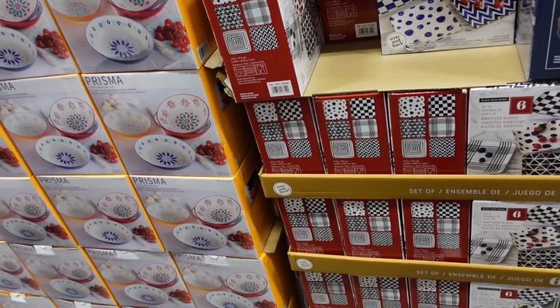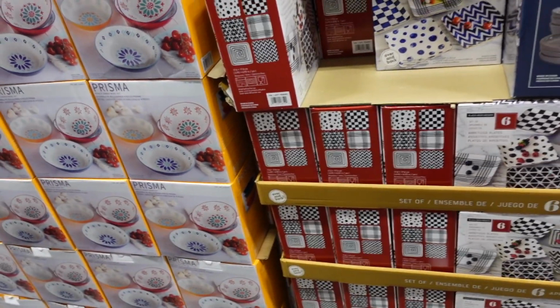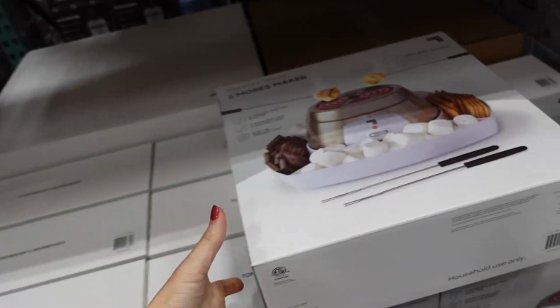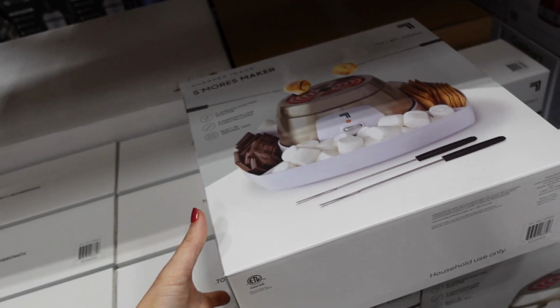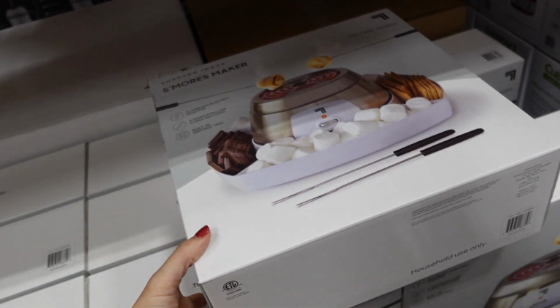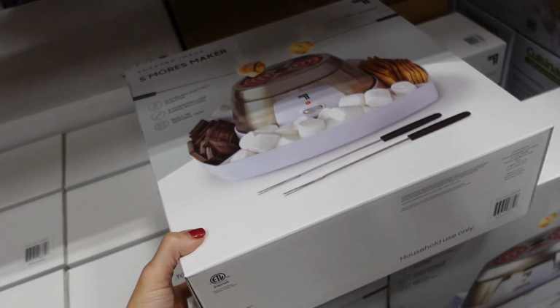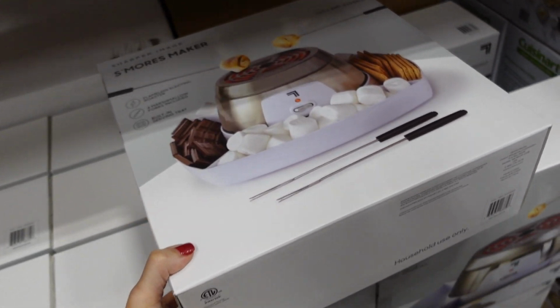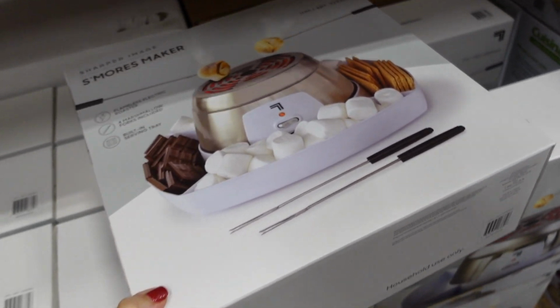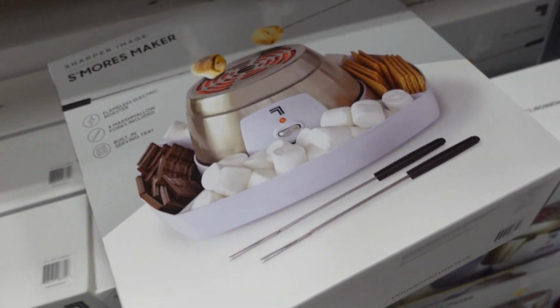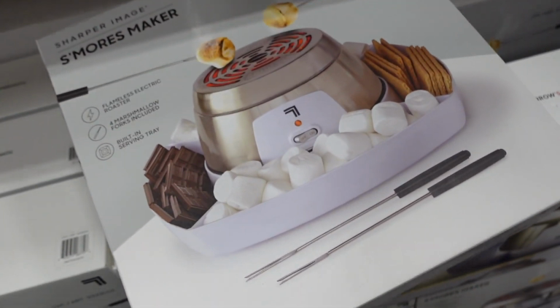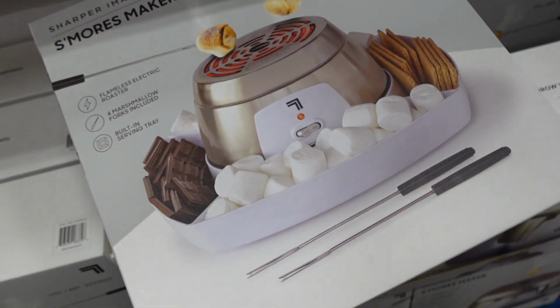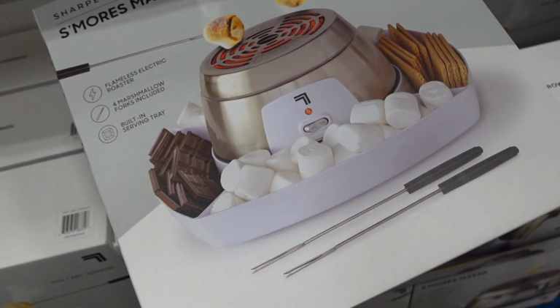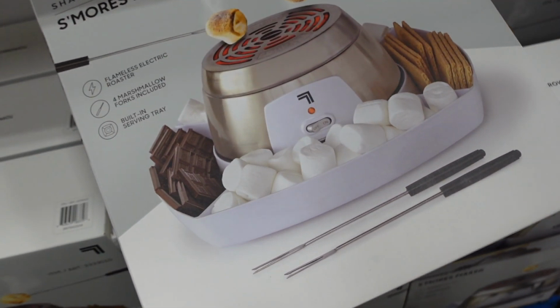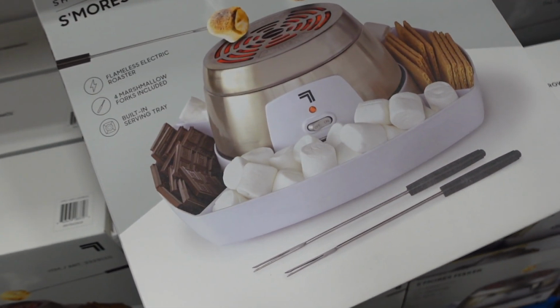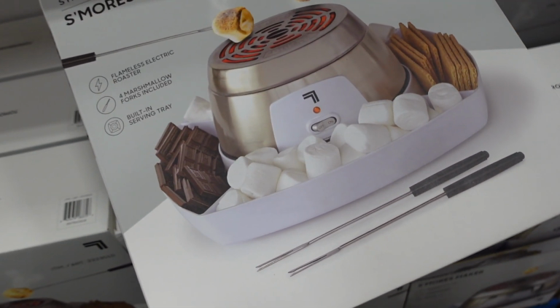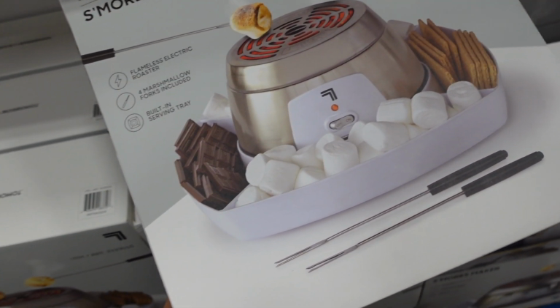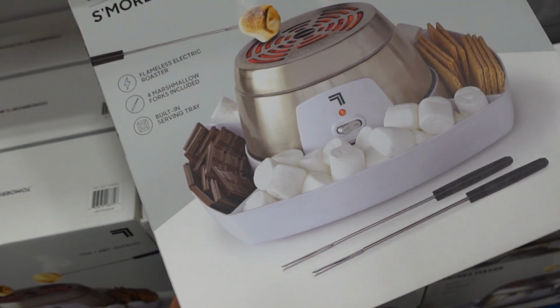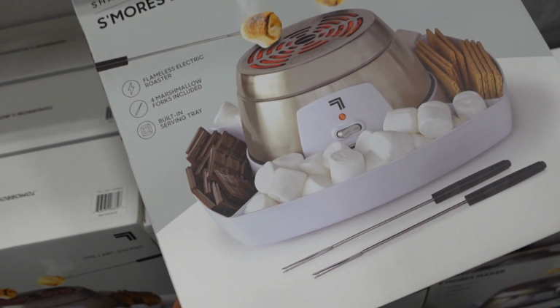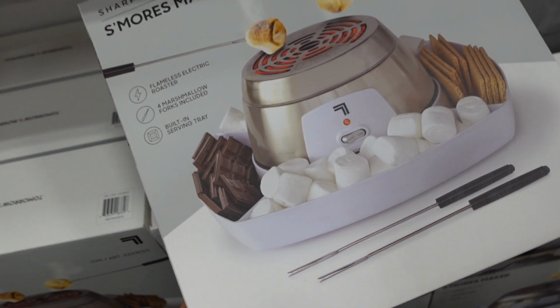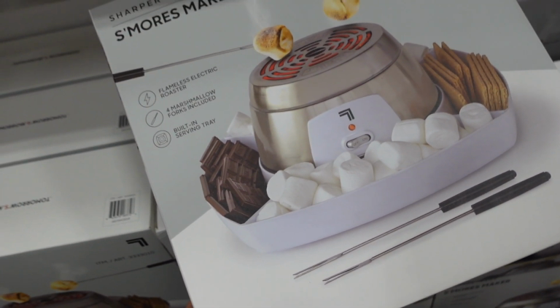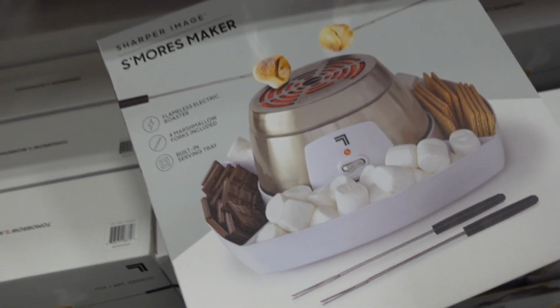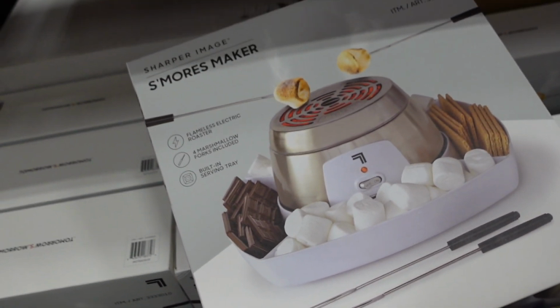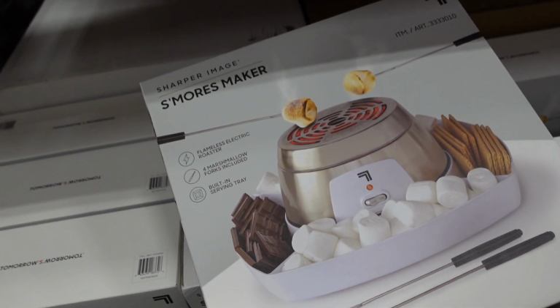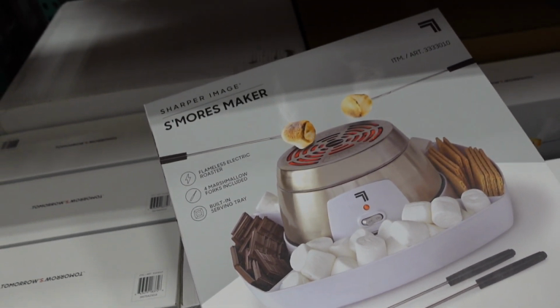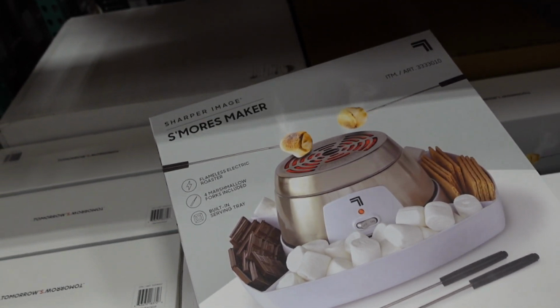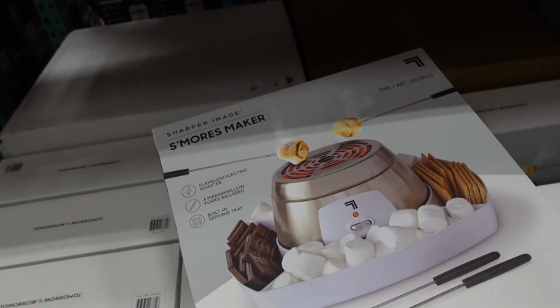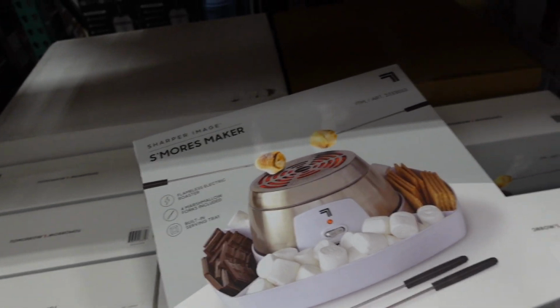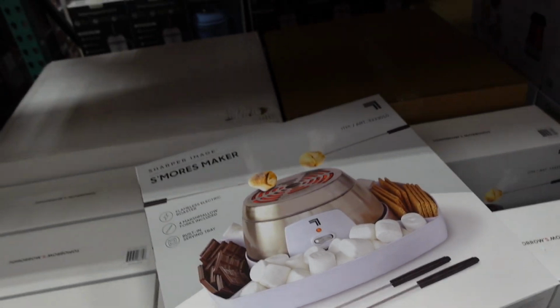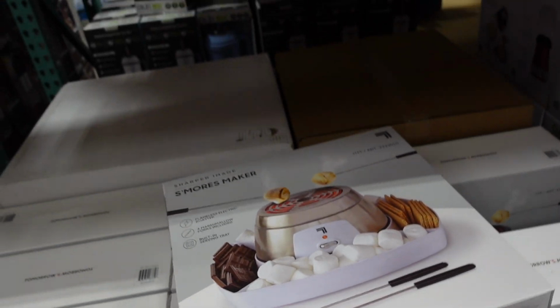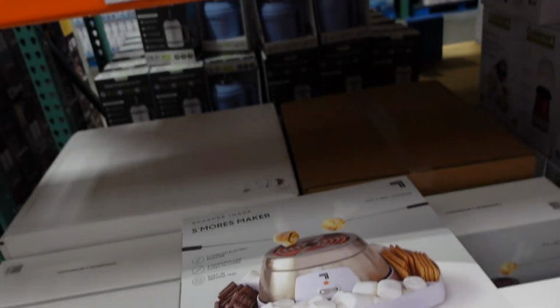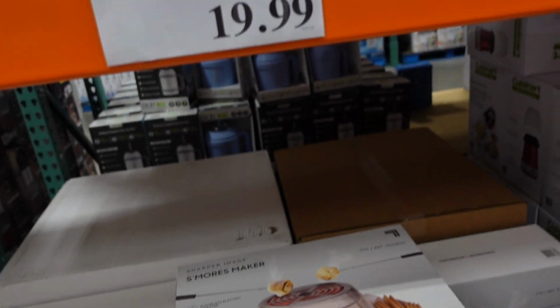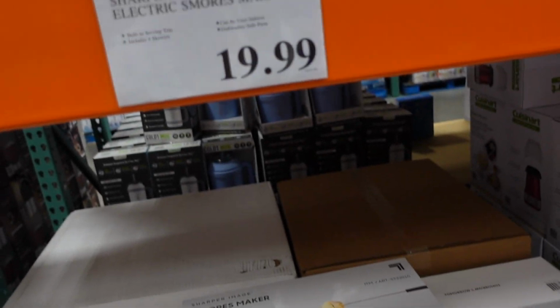Great gift idea — the Sharper Image s'mores maker is $19.99, which is a really good price.